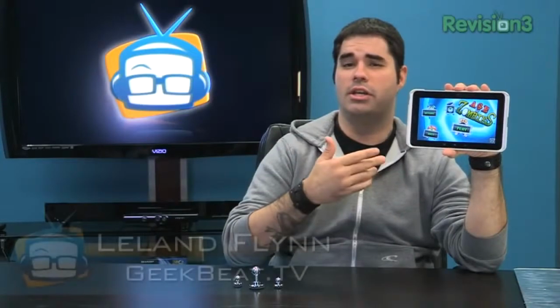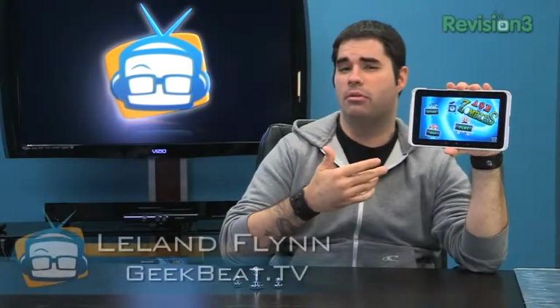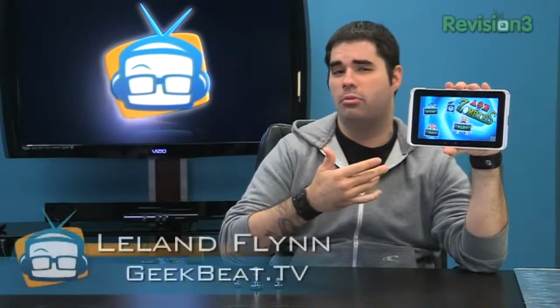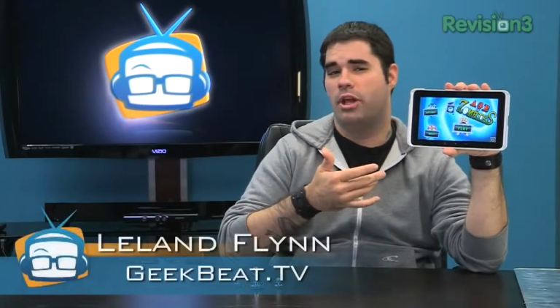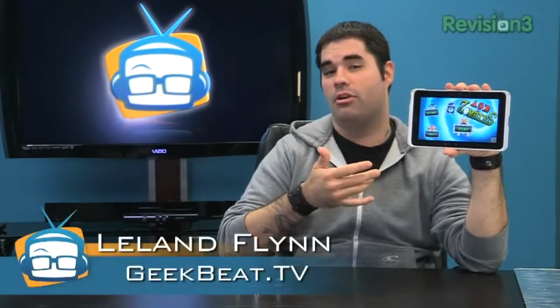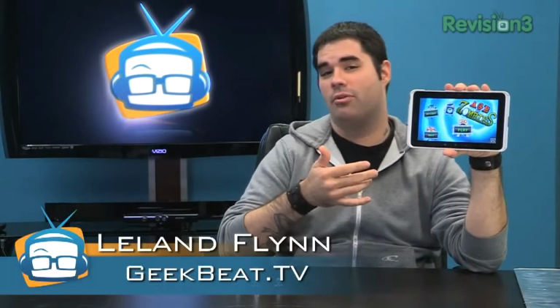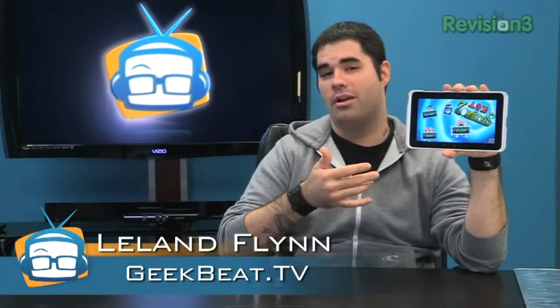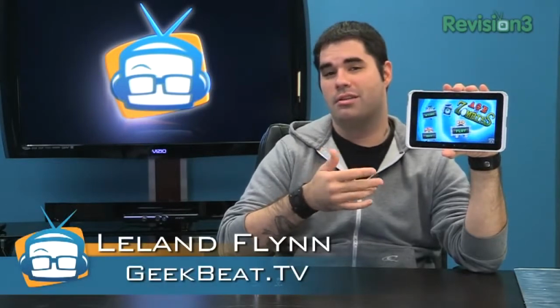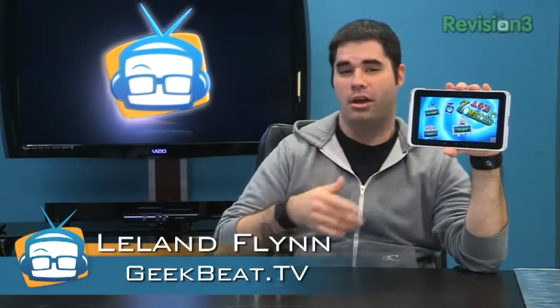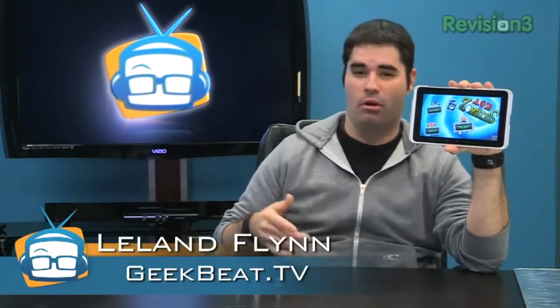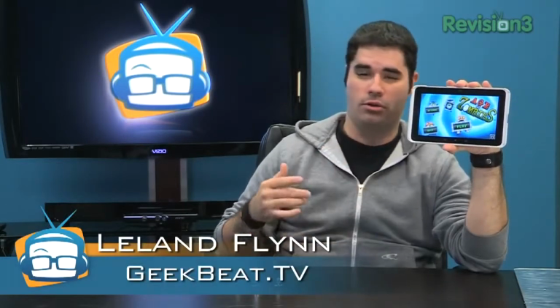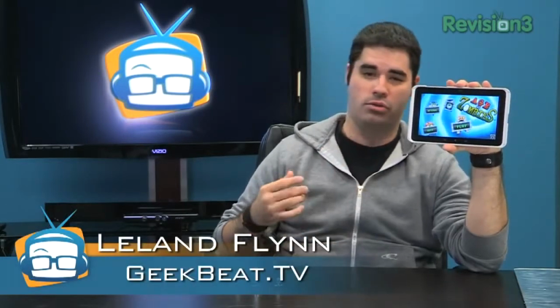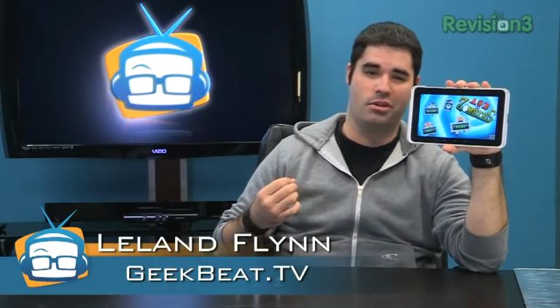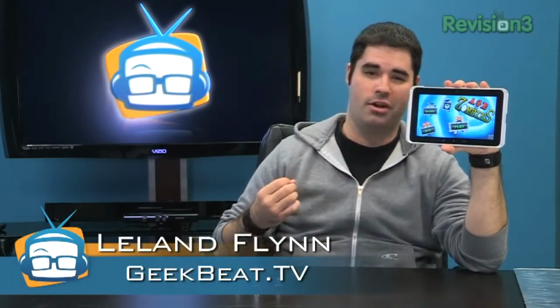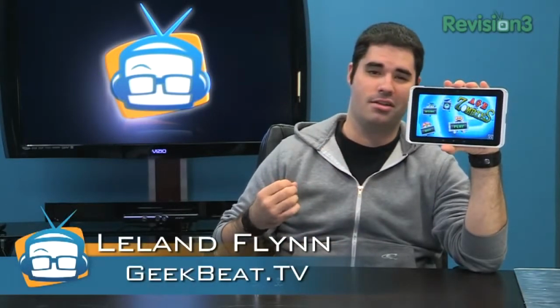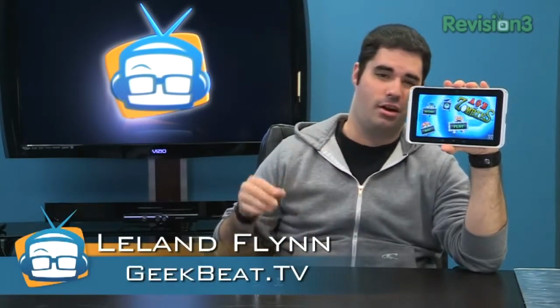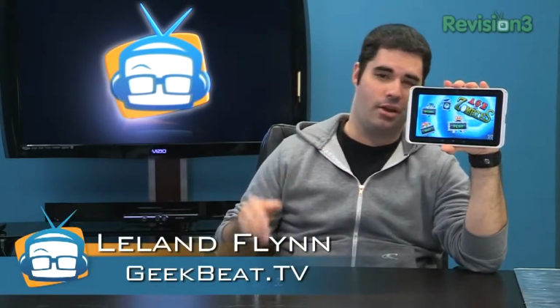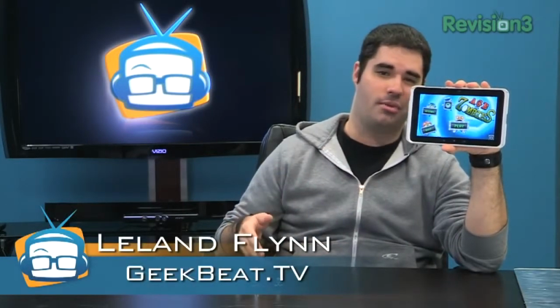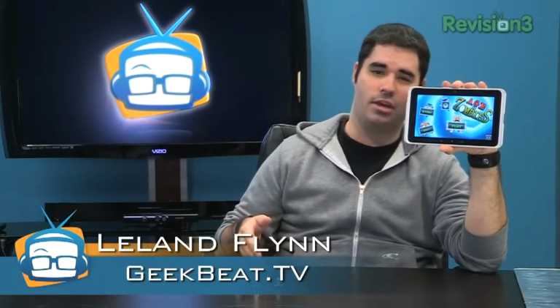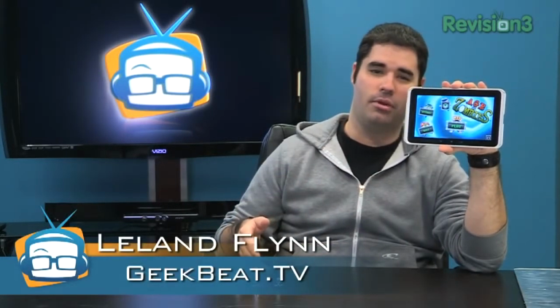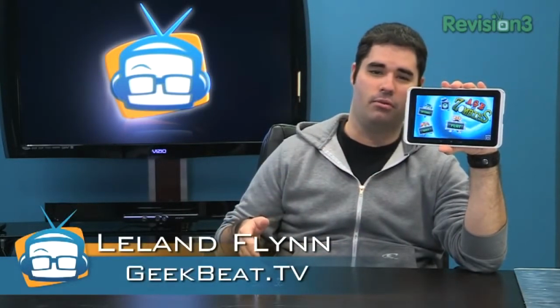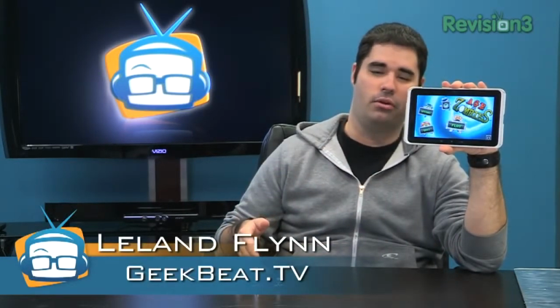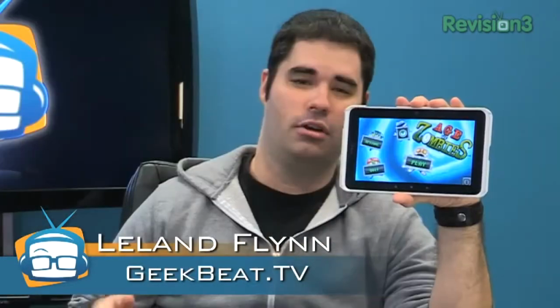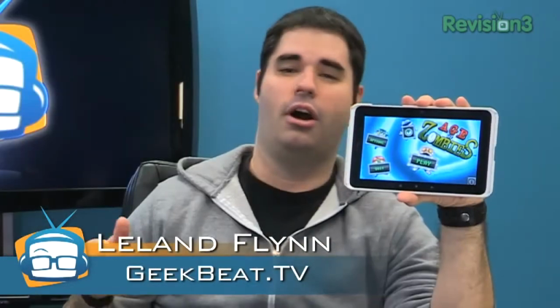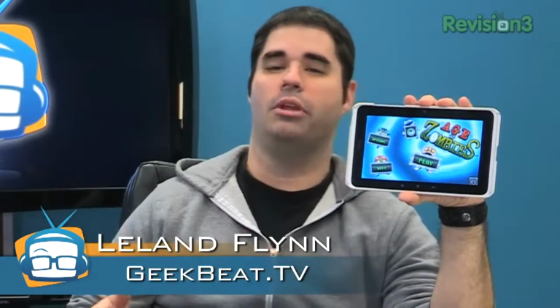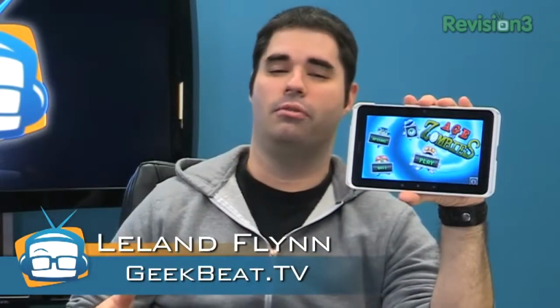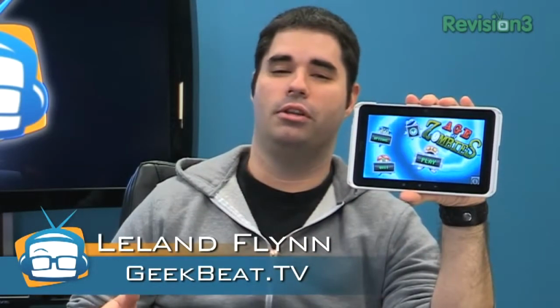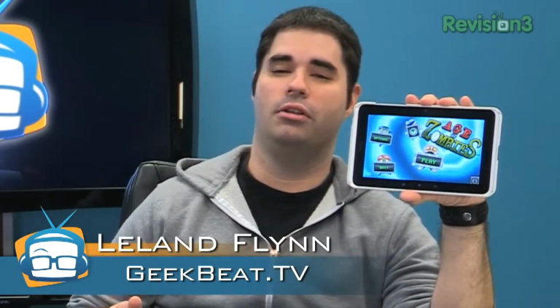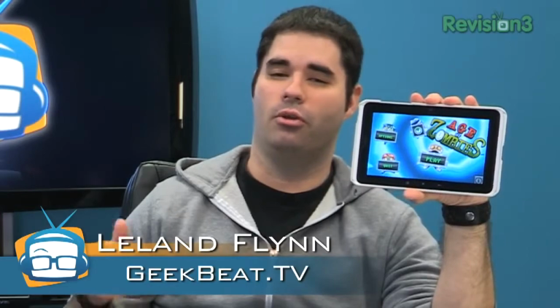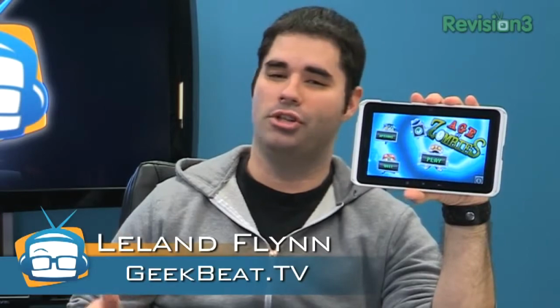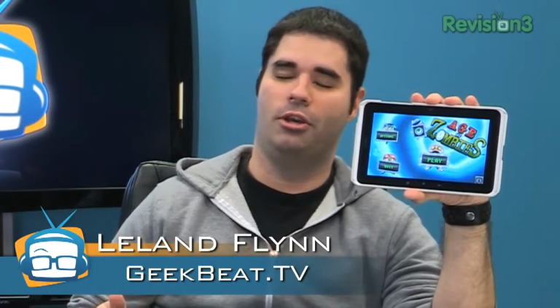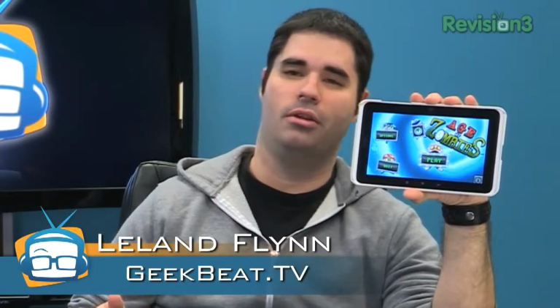Tablet and mobile gaming are on the rise, and while virtual joysticks are nice, I've got something even better for you. I'm Leland Flynn, and you're watching GeekBeat.